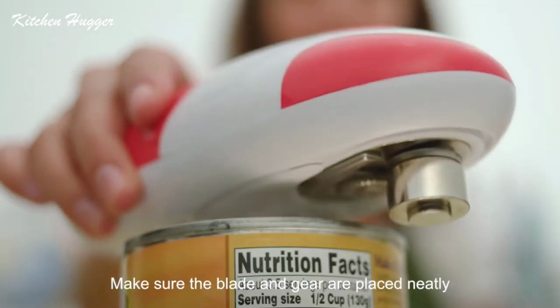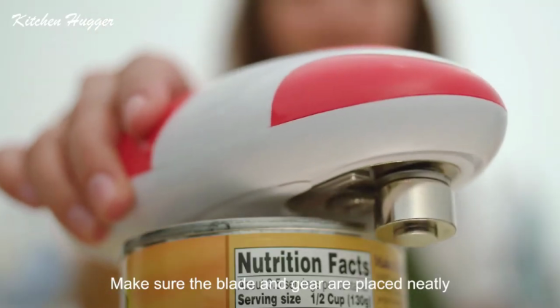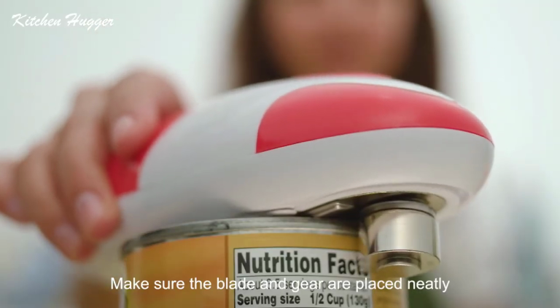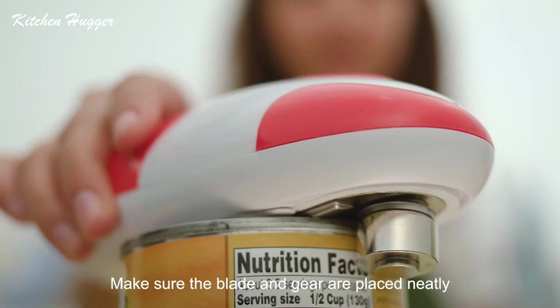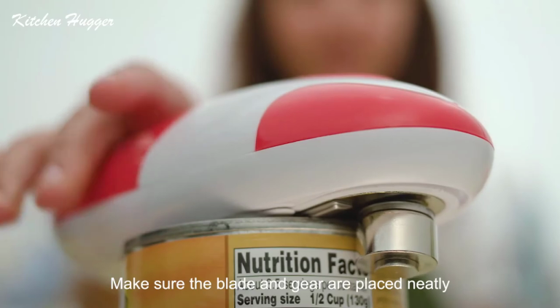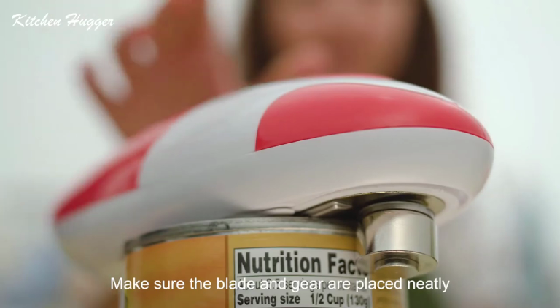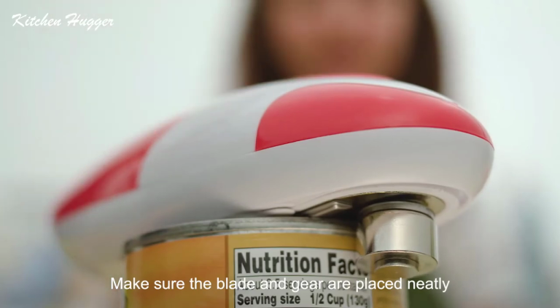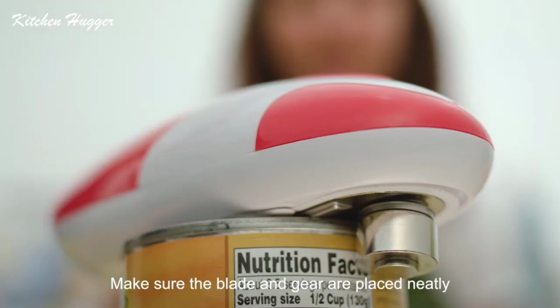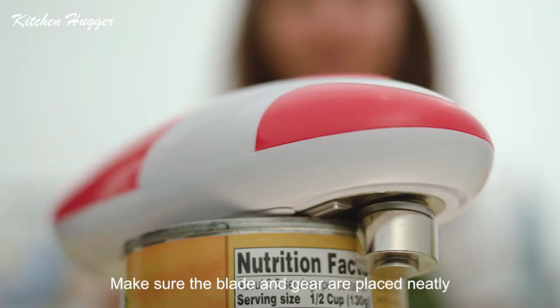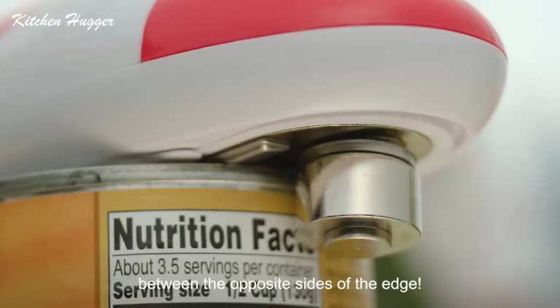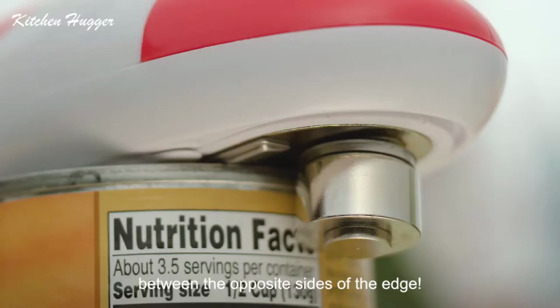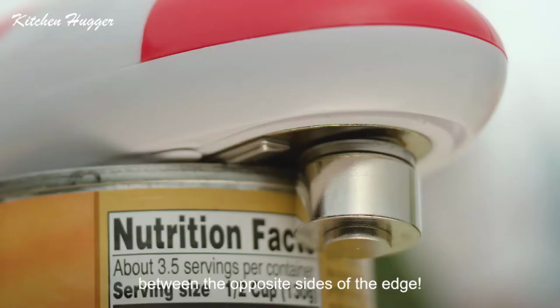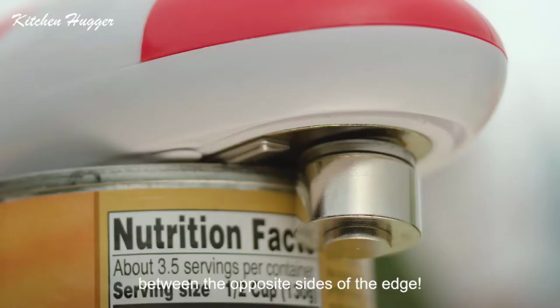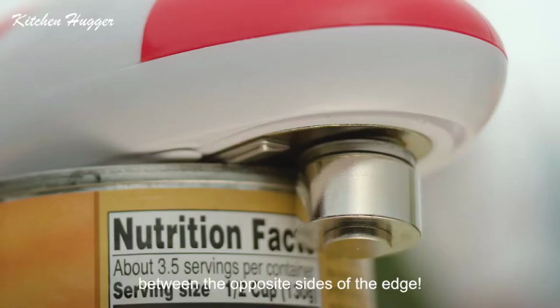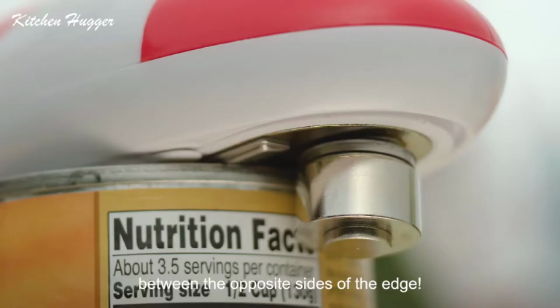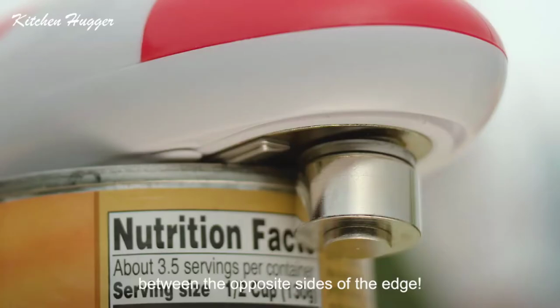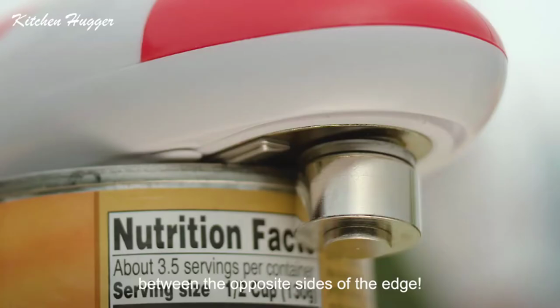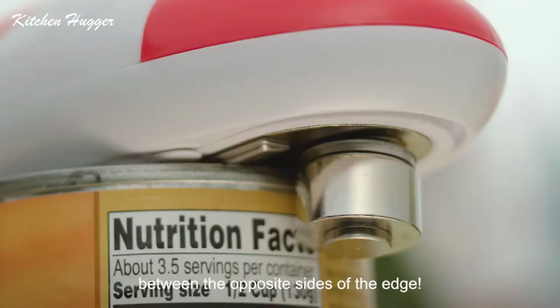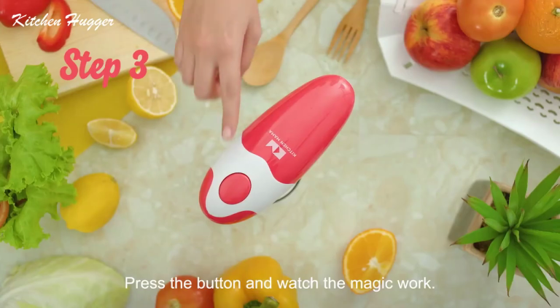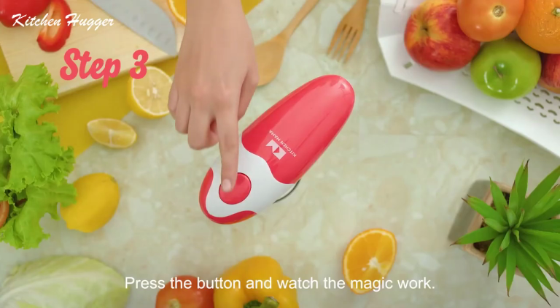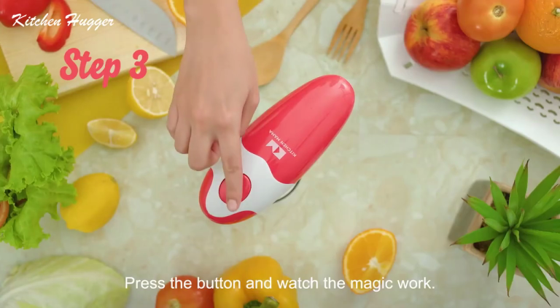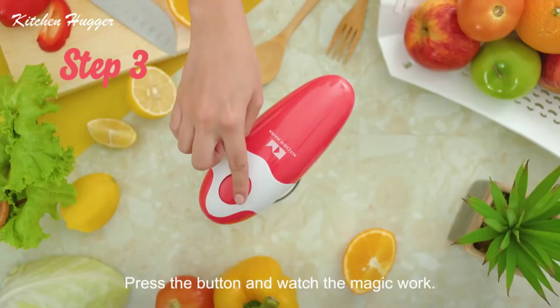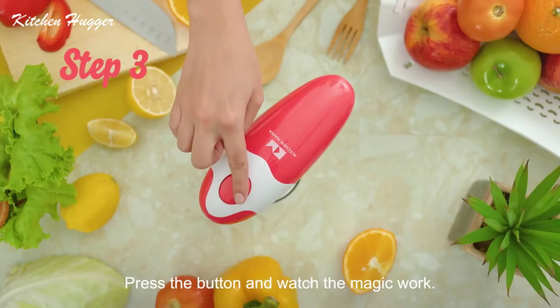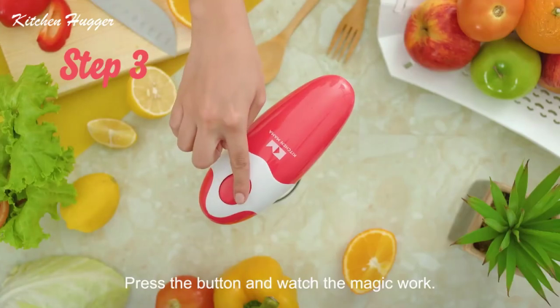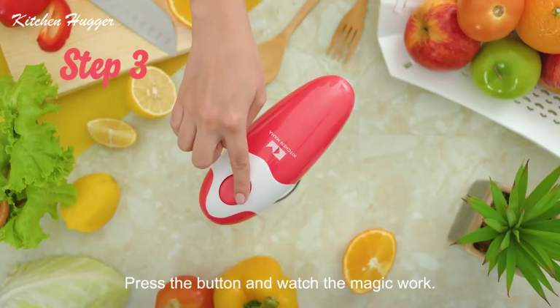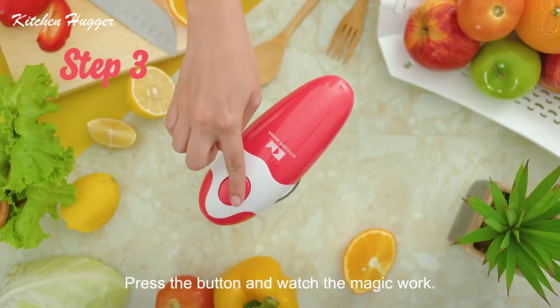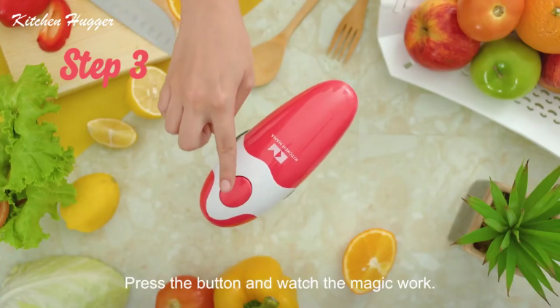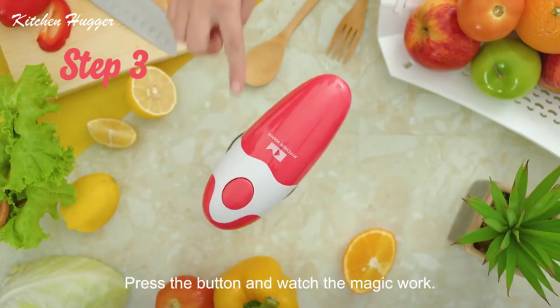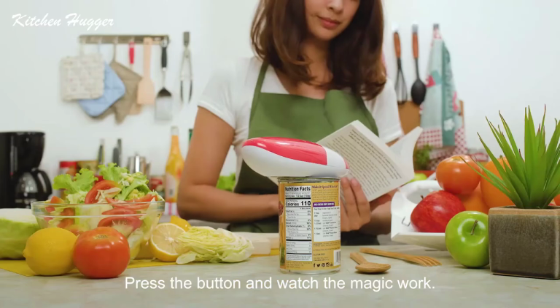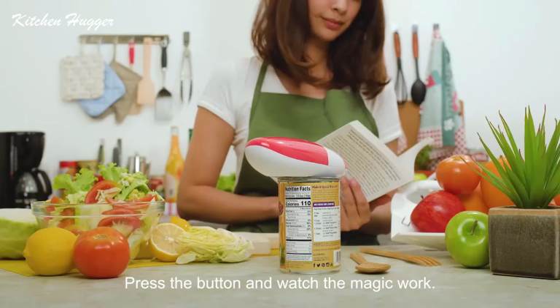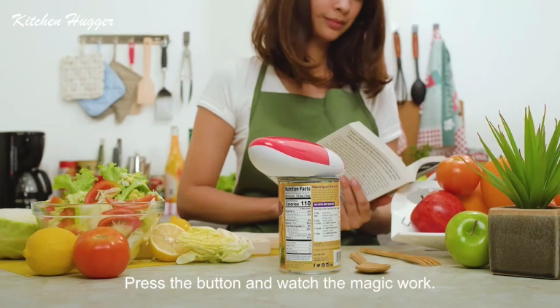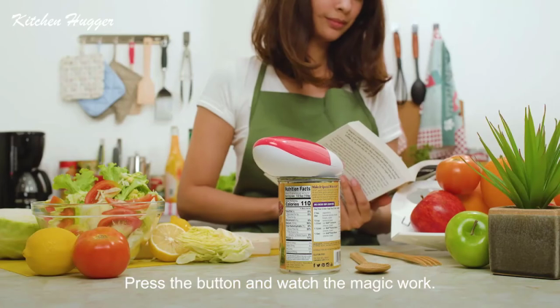Make sure the blade and gear are placed neatly between the opposite sides of the edge. Step 3: press the button and watch the magic work.